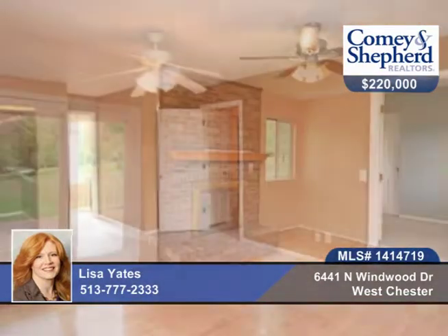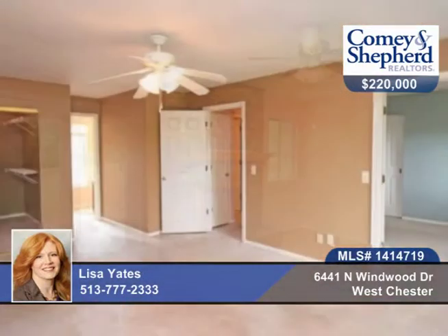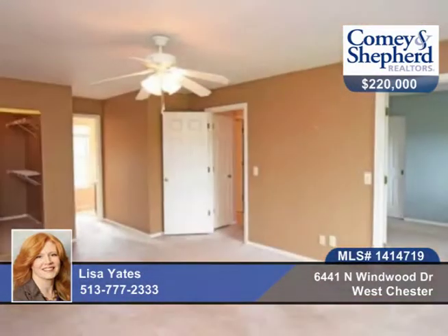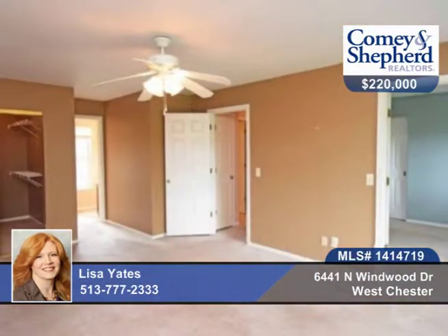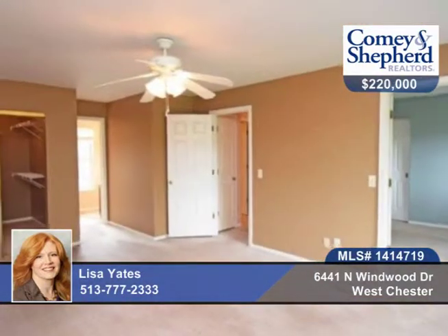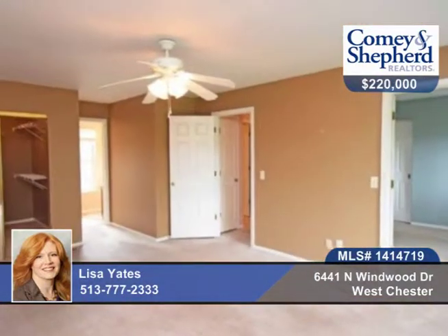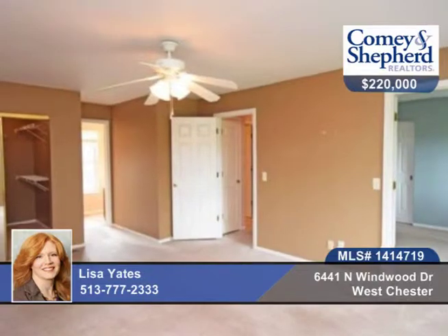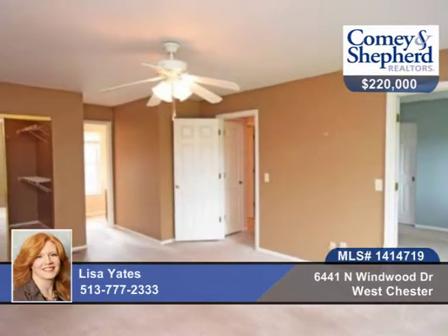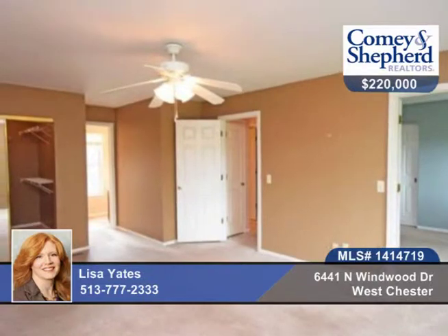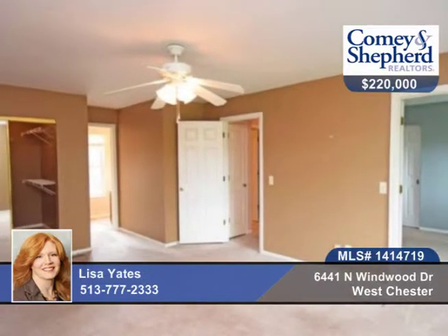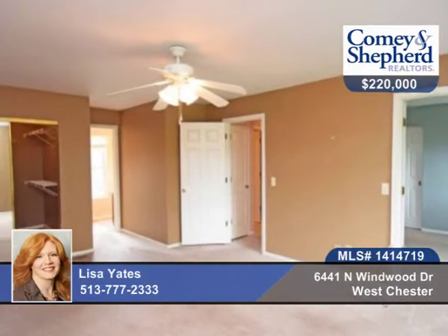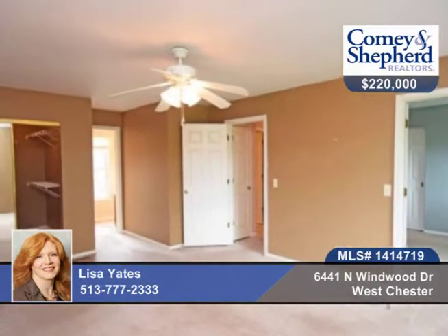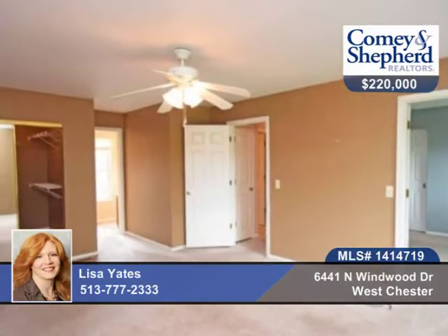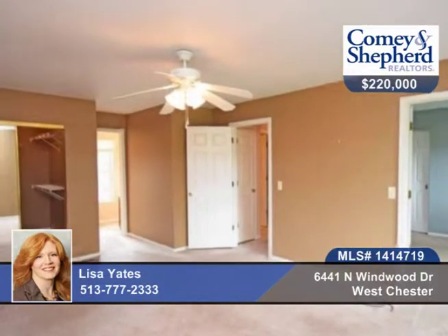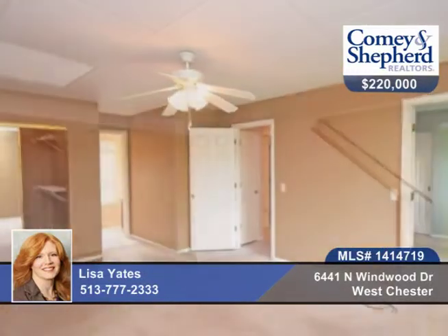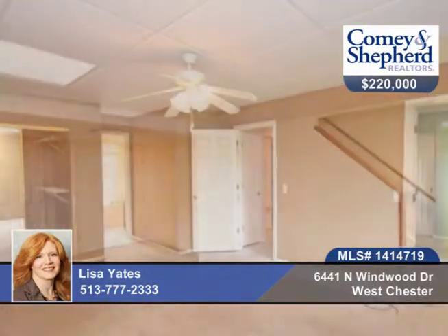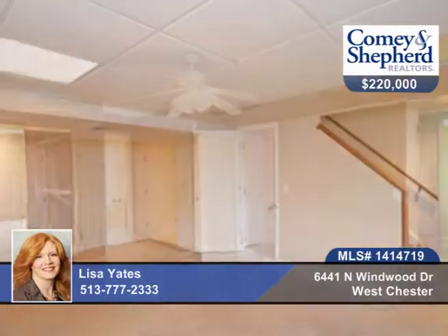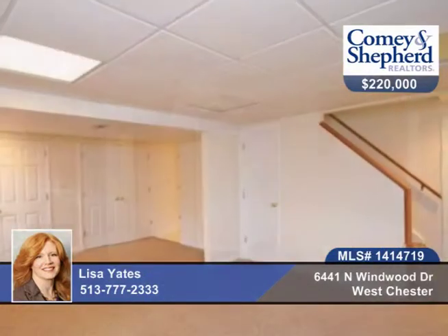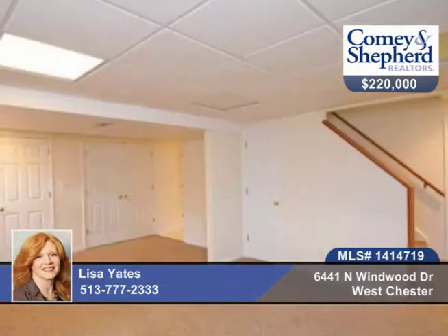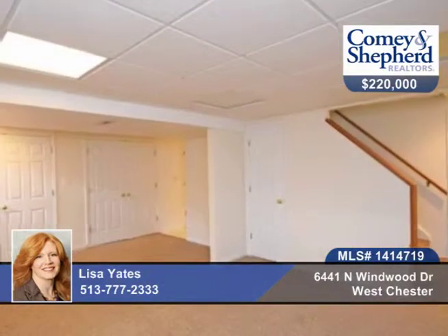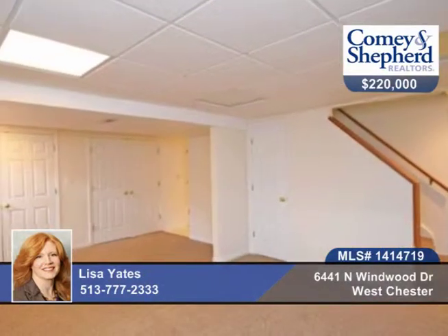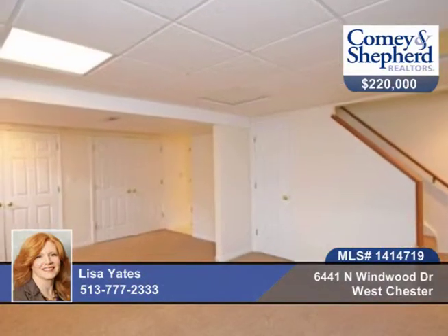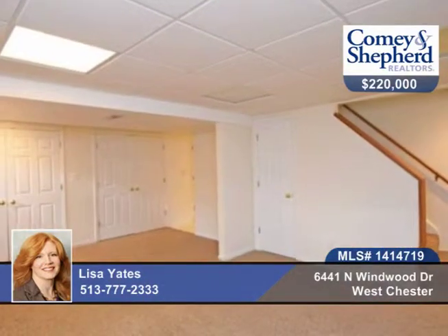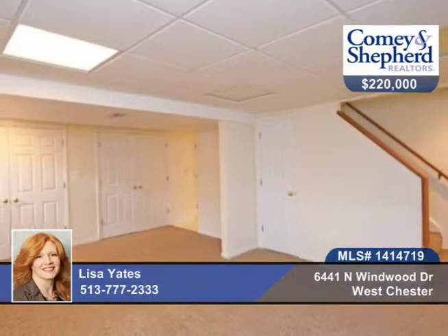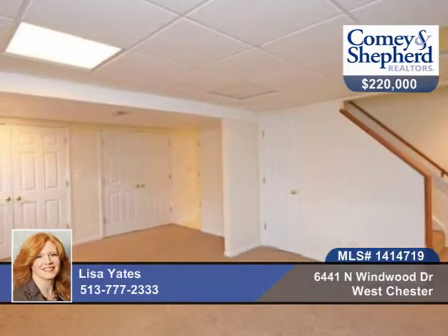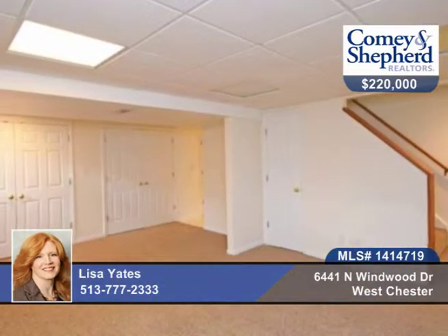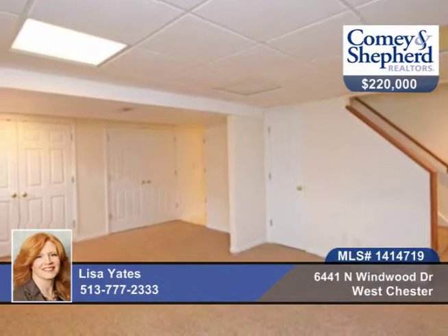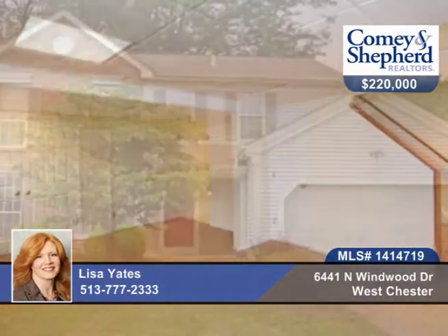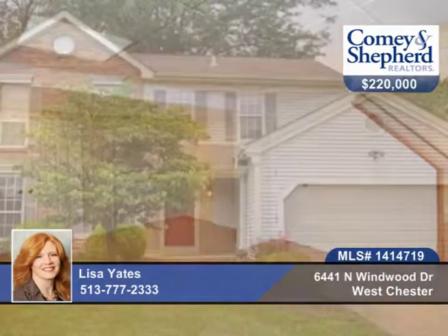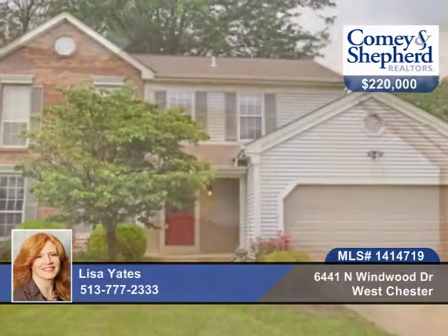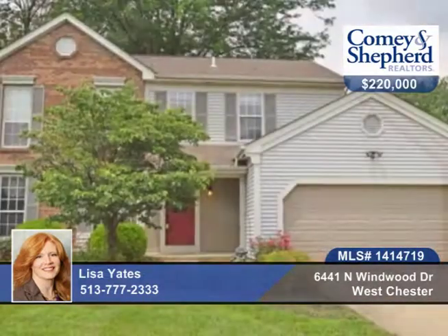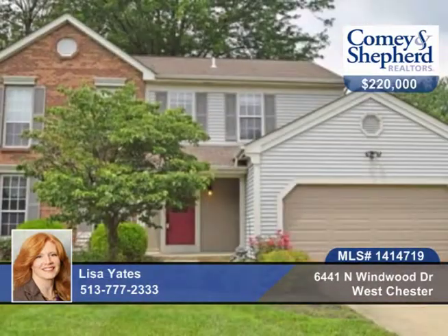There's also a finished lower level rec room and study. Call to see this home today with Lisa.